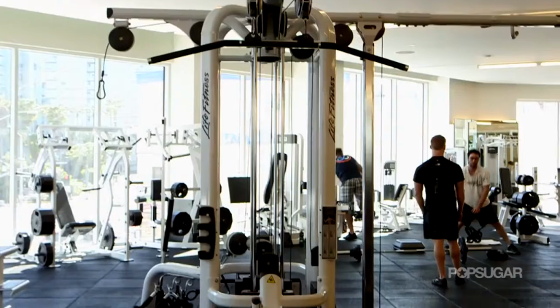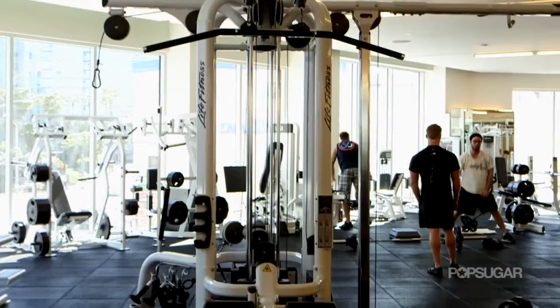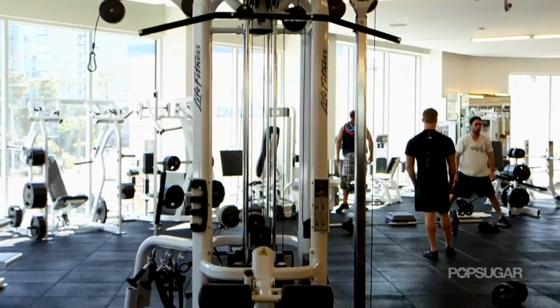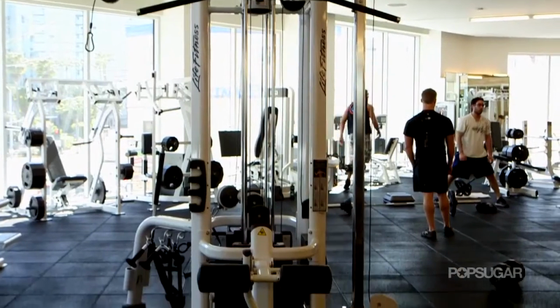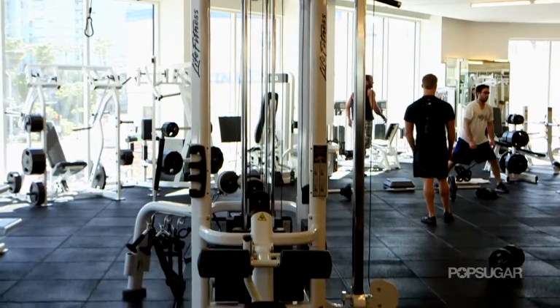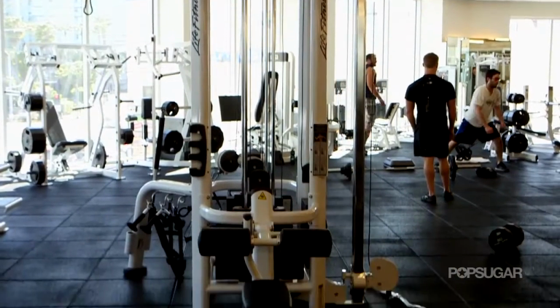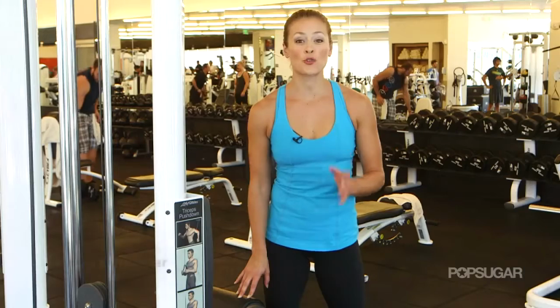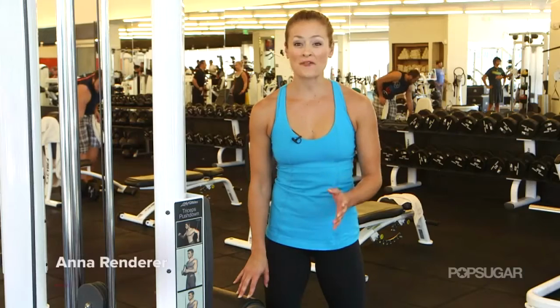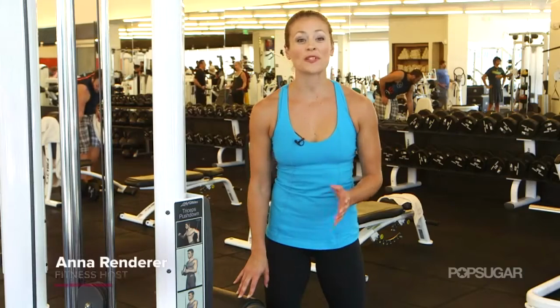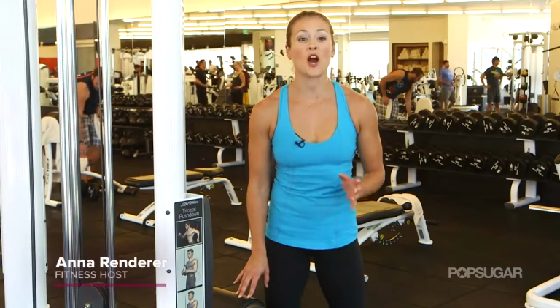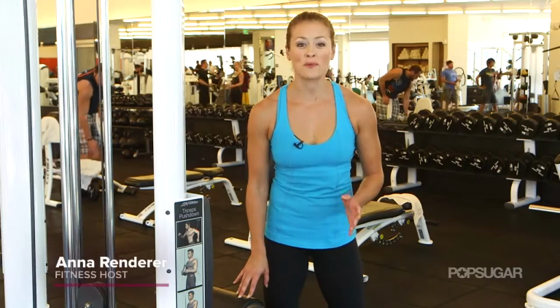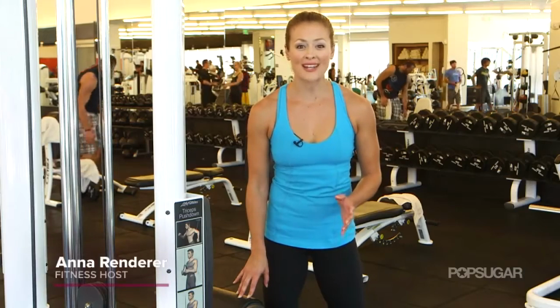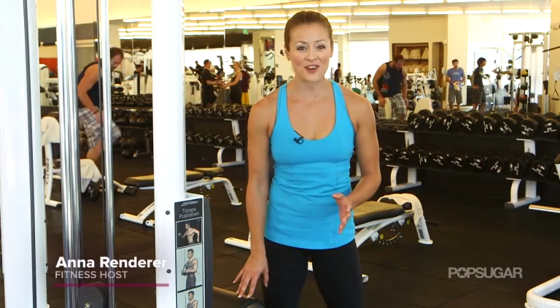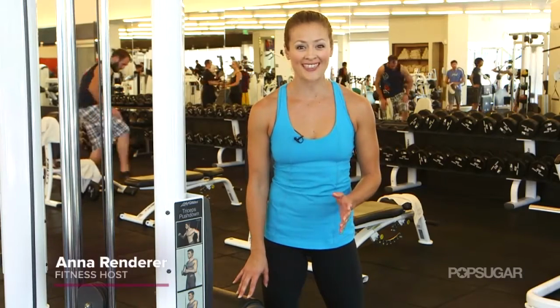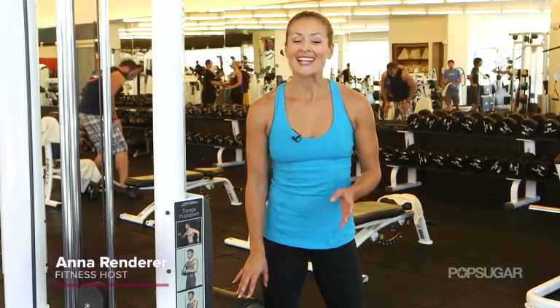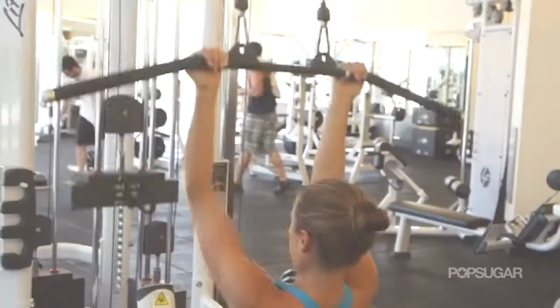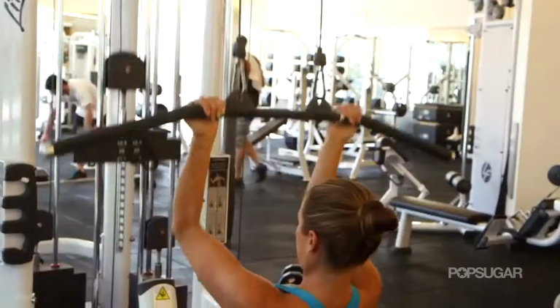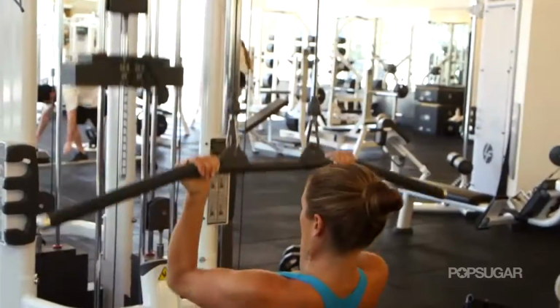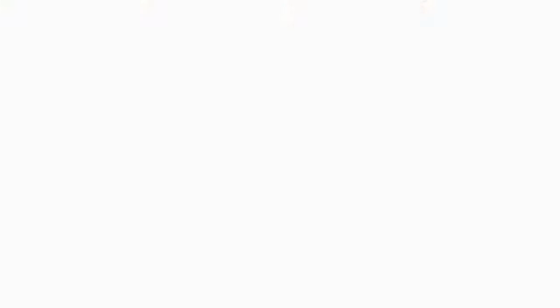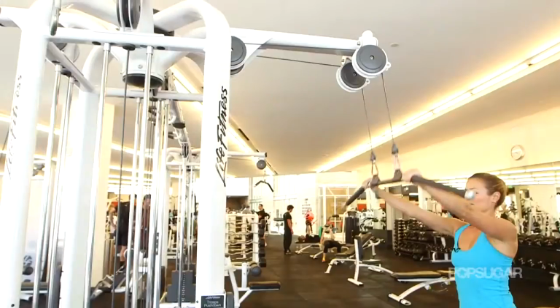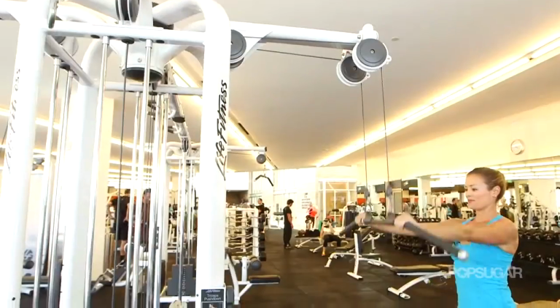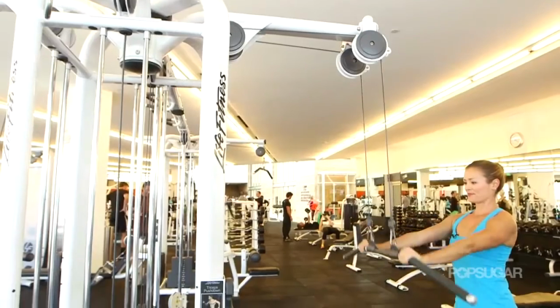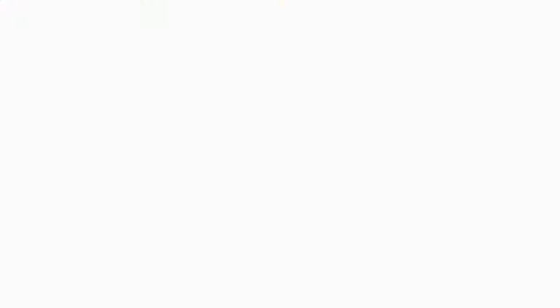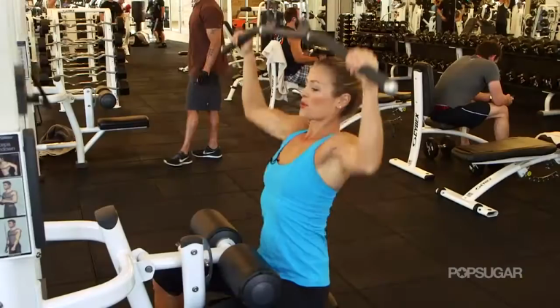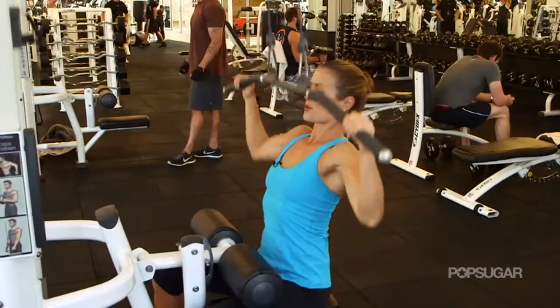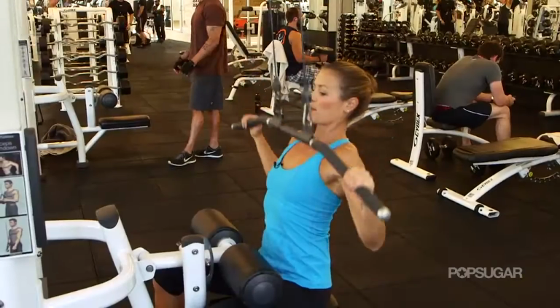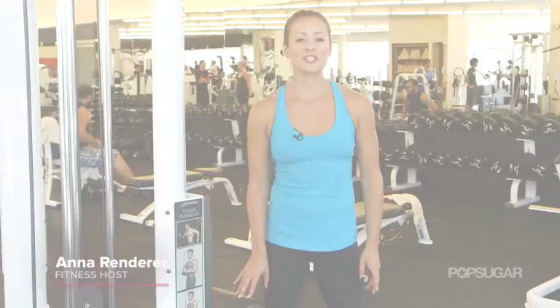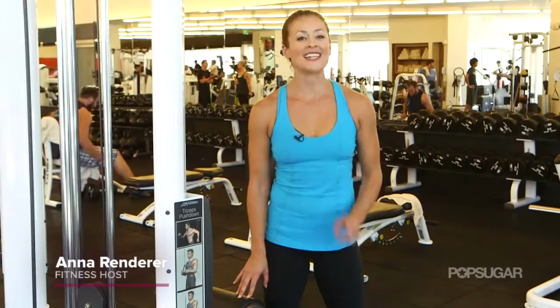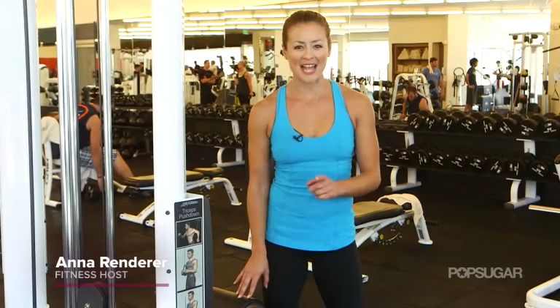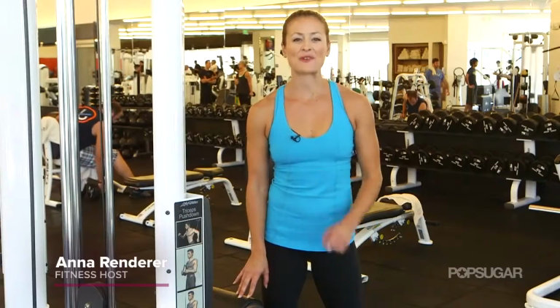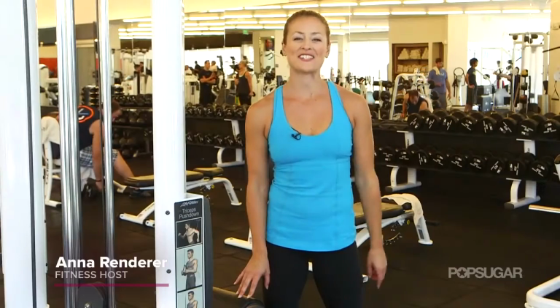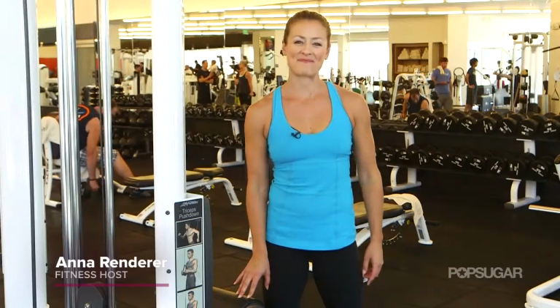The lat pull machine is great for building upper body strength. Today I'm going to show you three moves you can do on the lat pull machine next time you're in the gym.